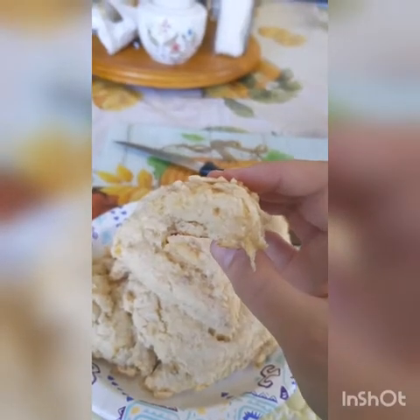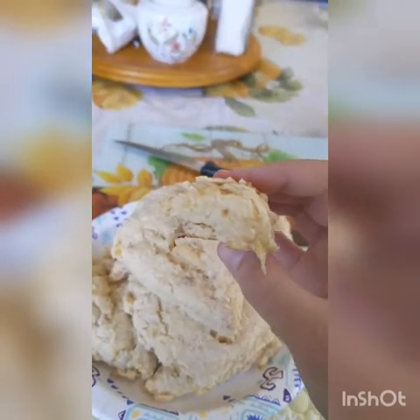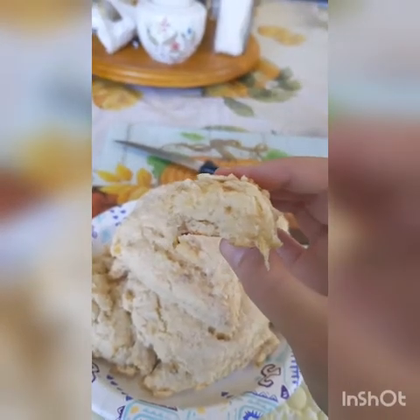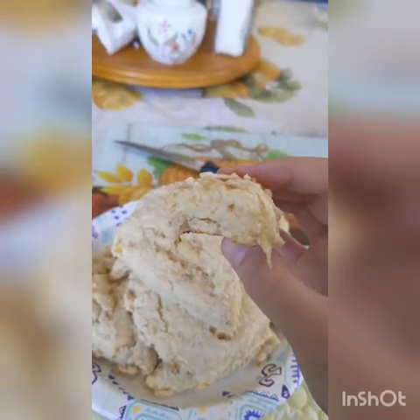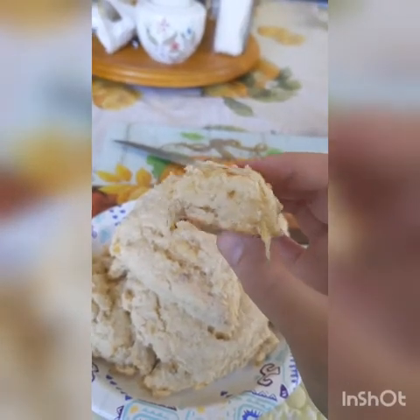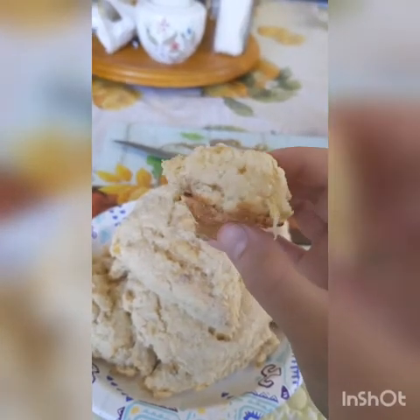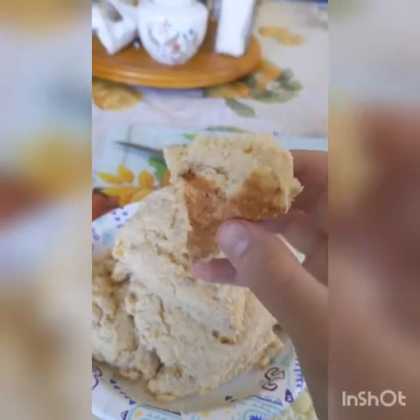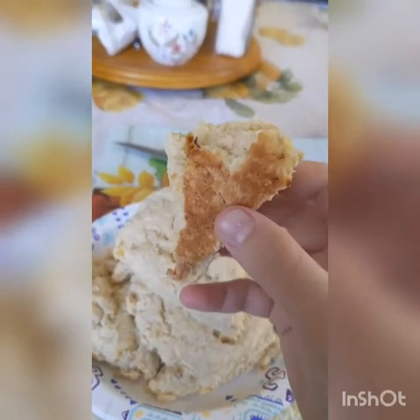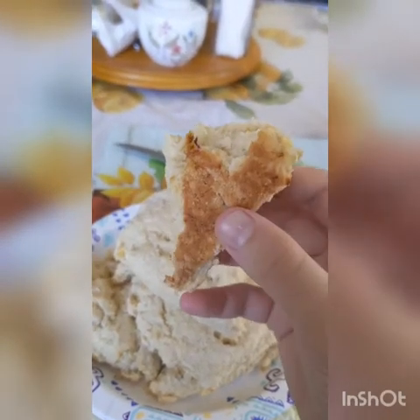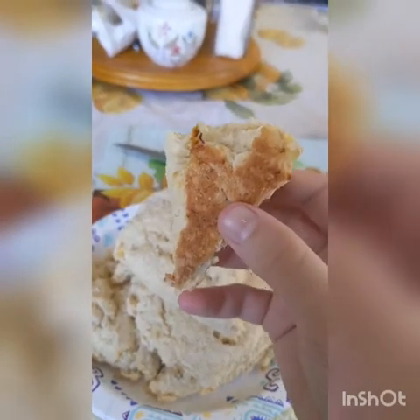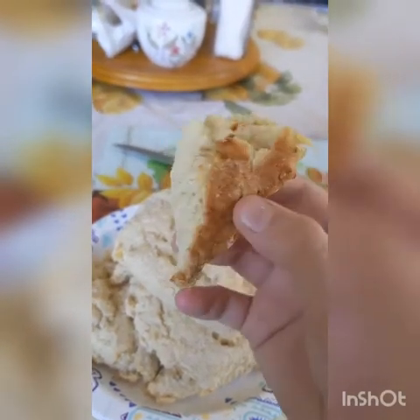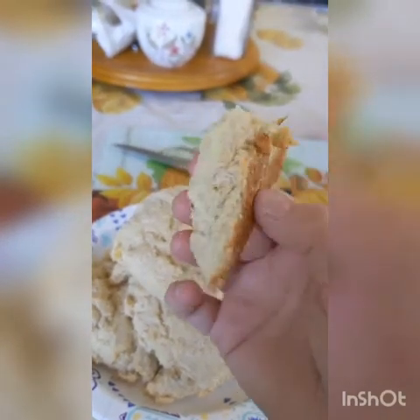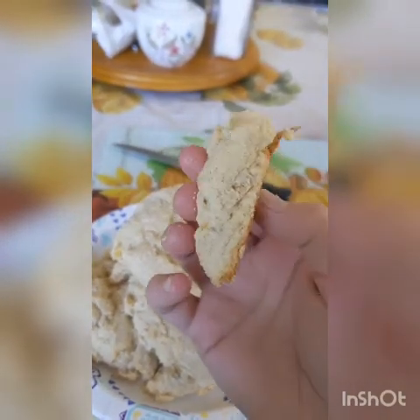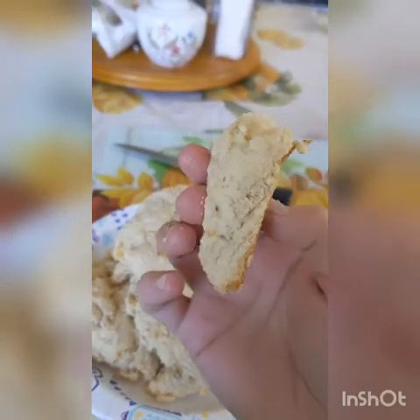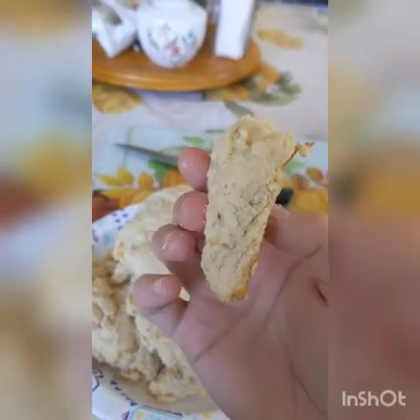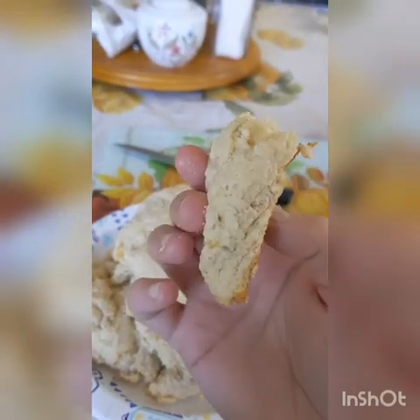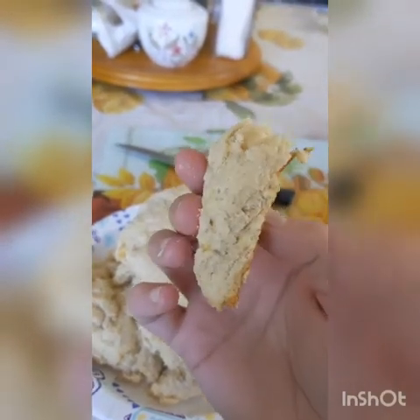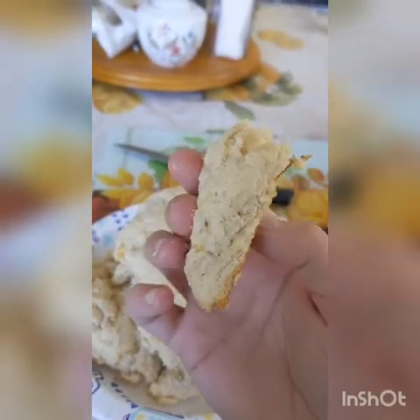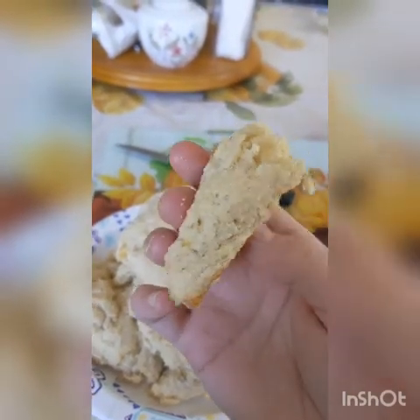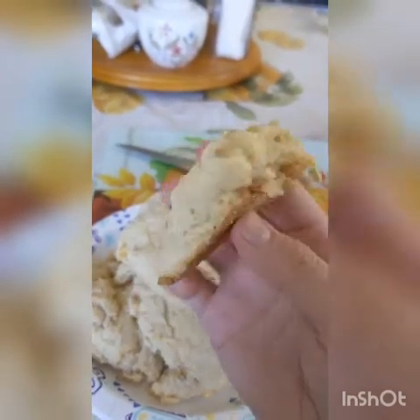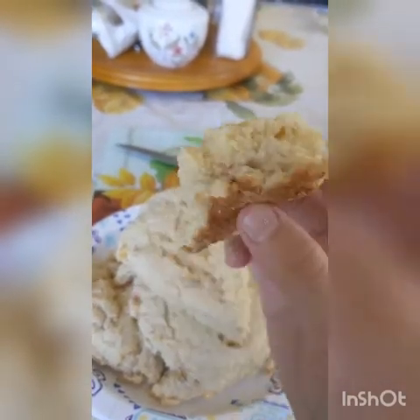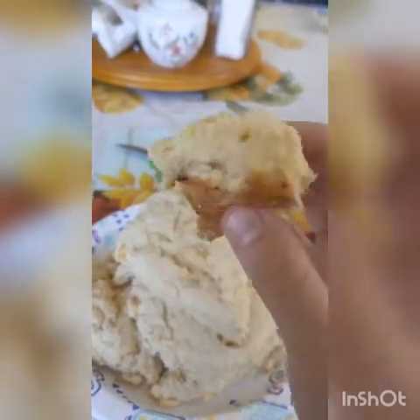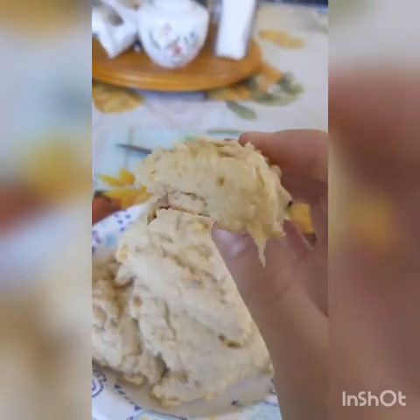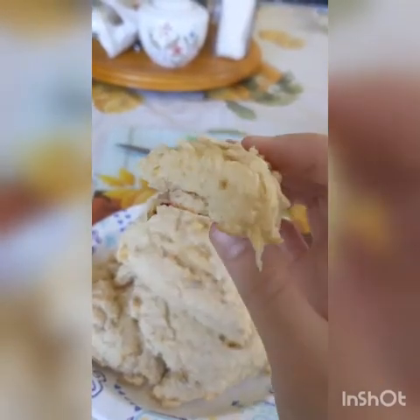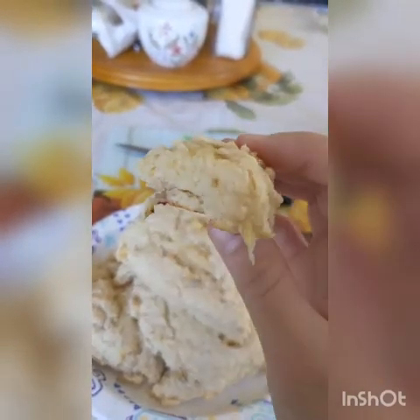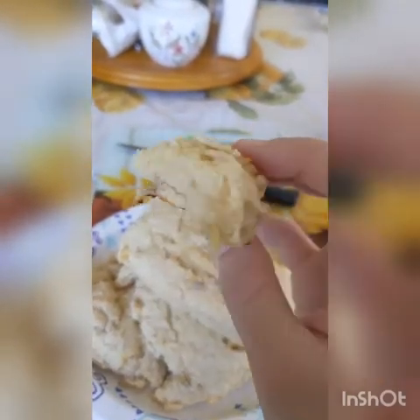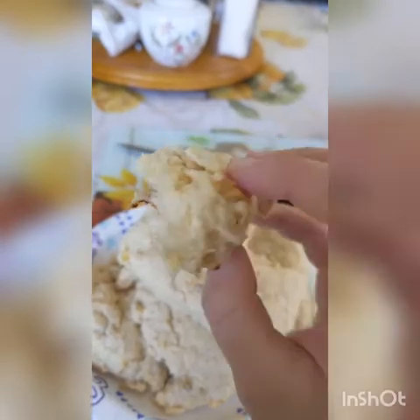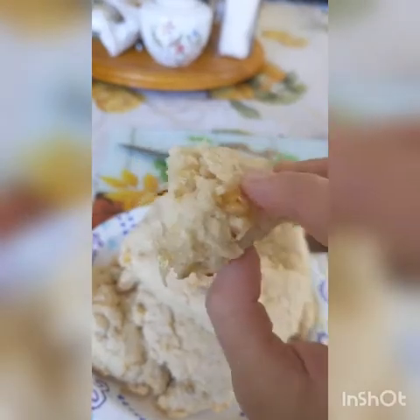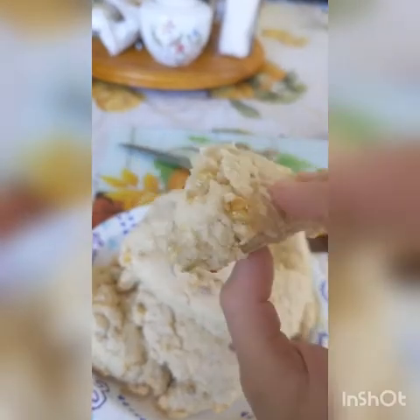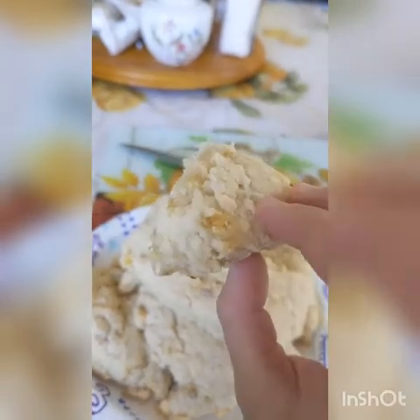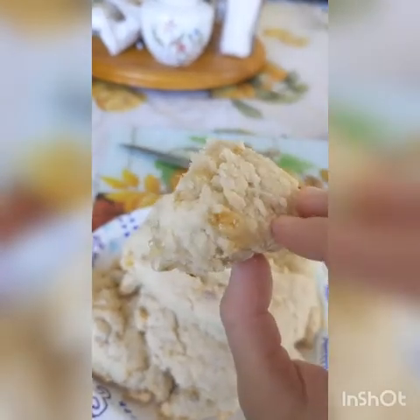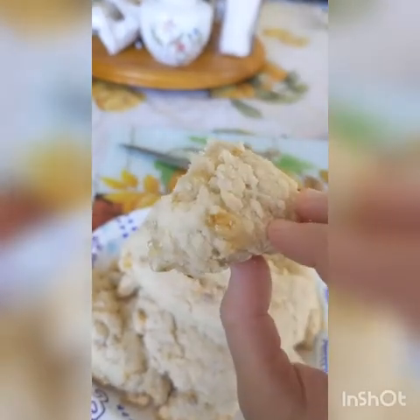Nice and soft and moist on the inside, nice light crunch on the outside. So good — I recommend.